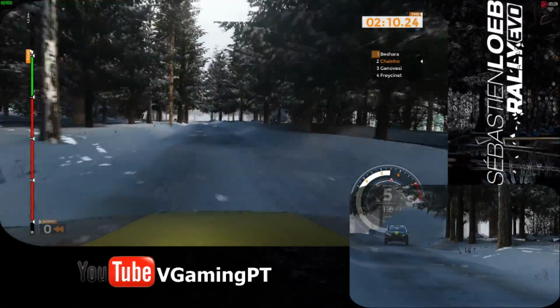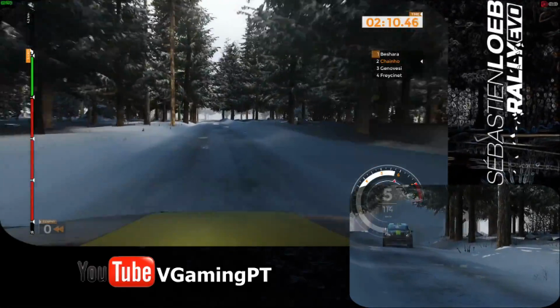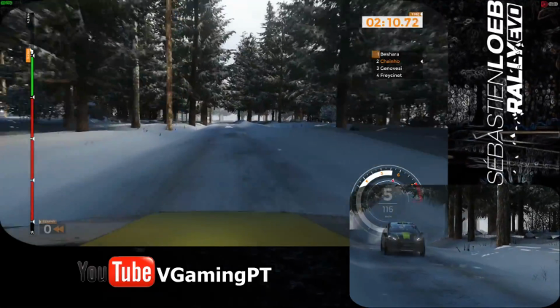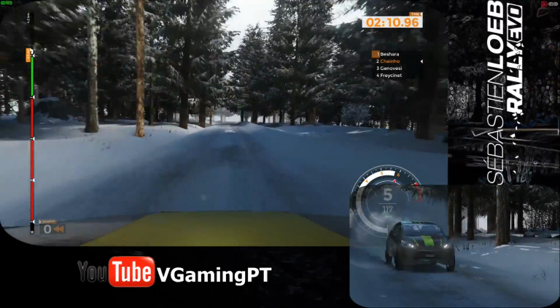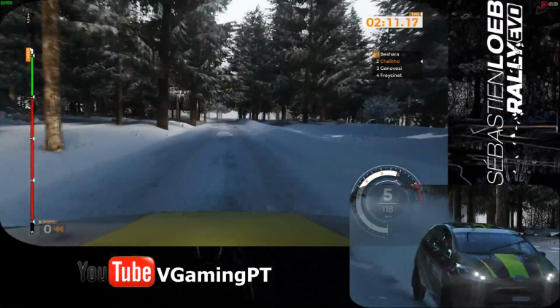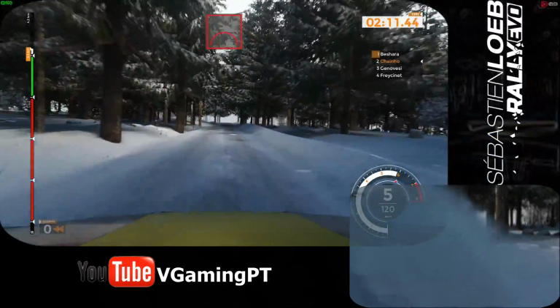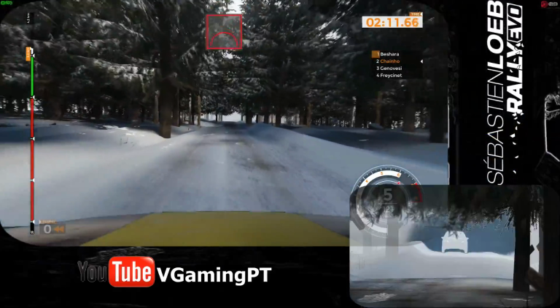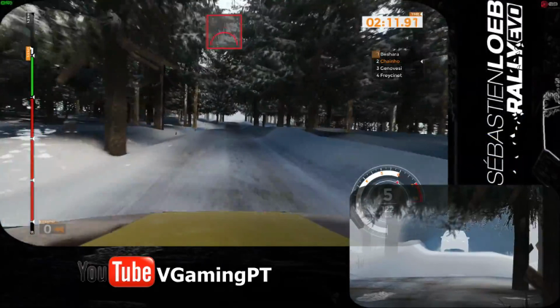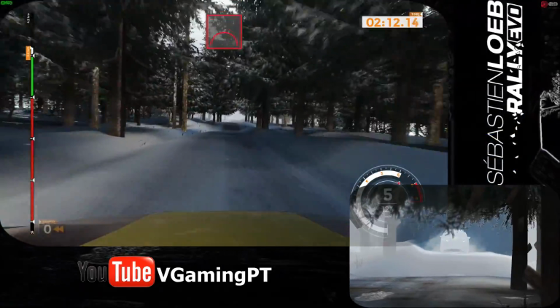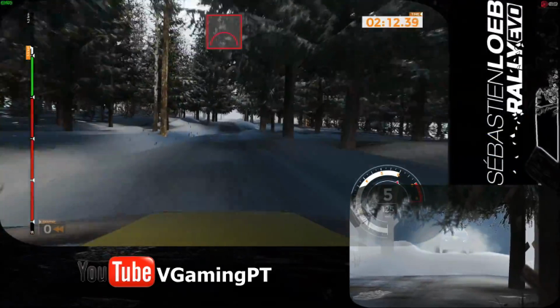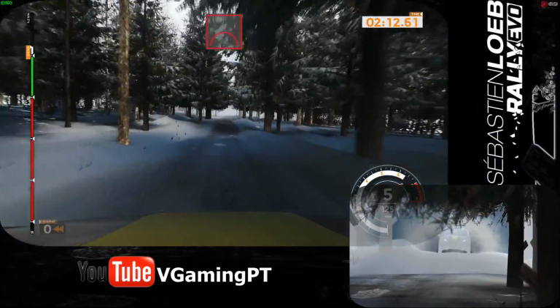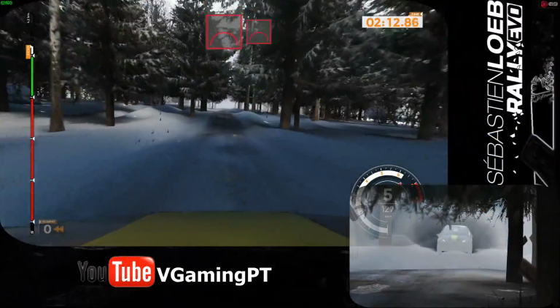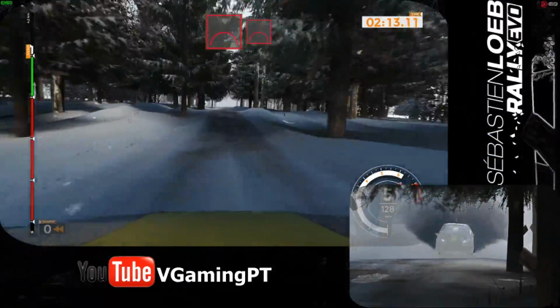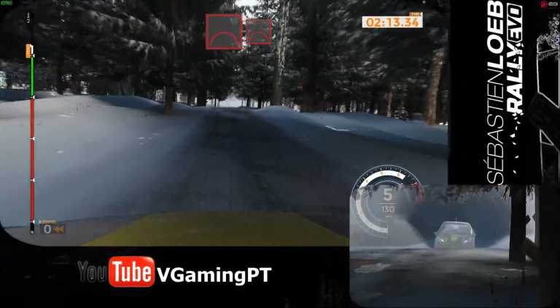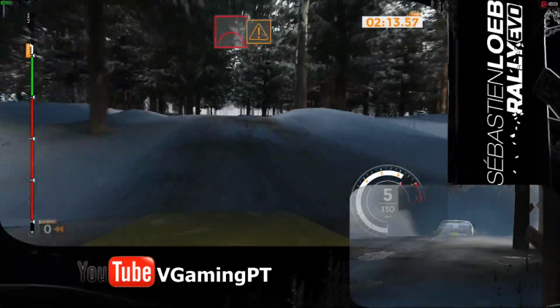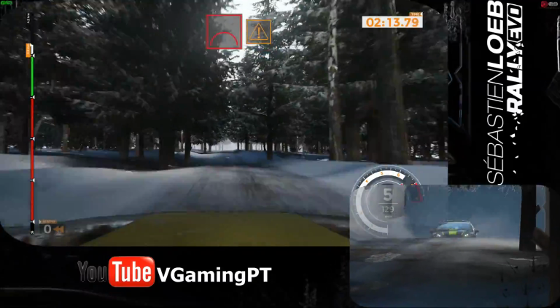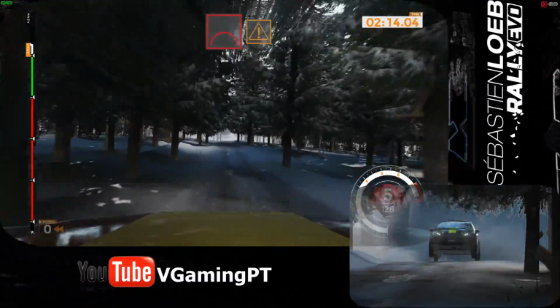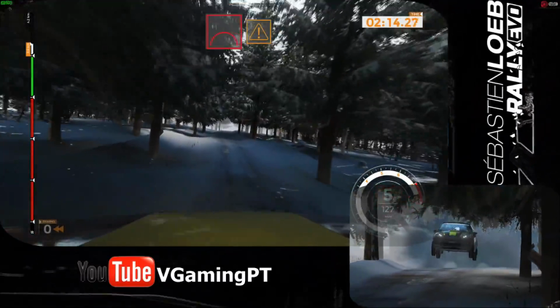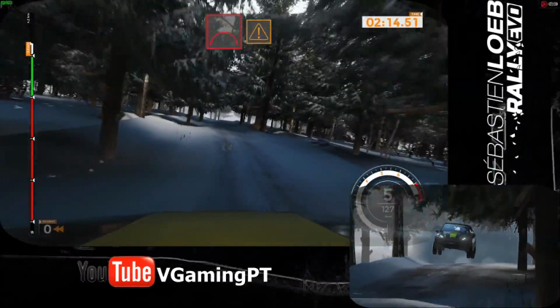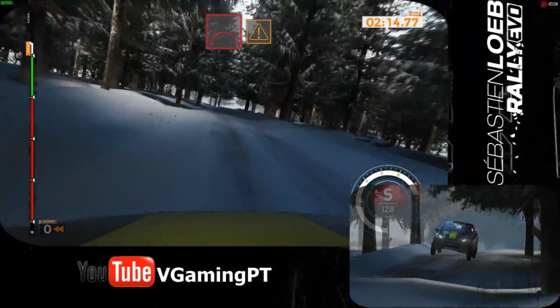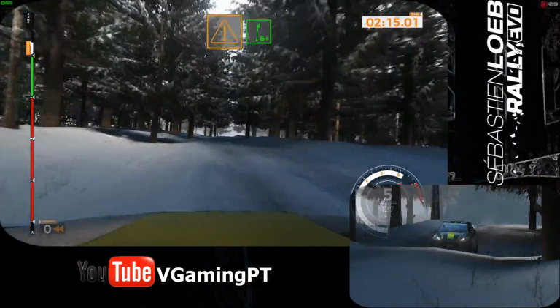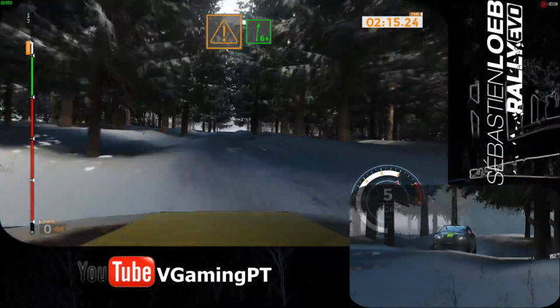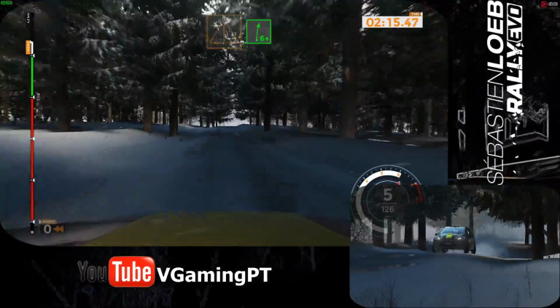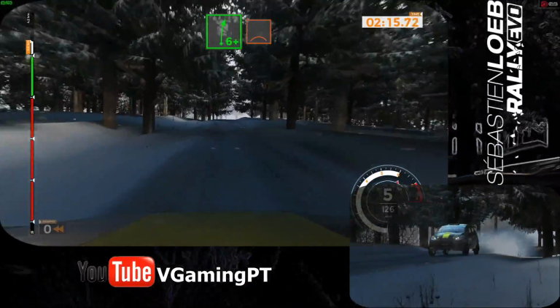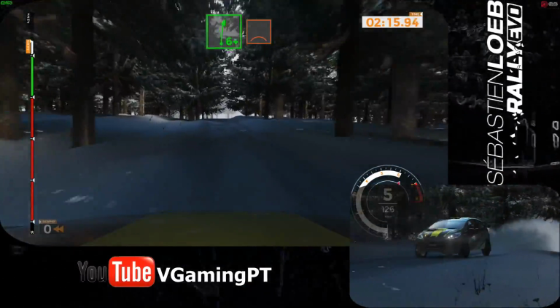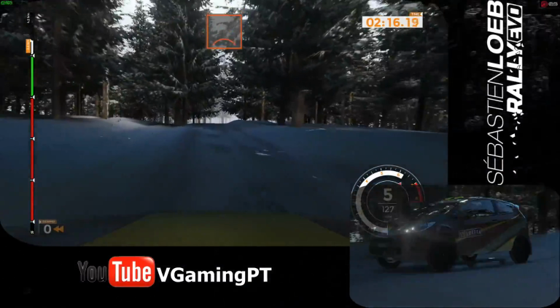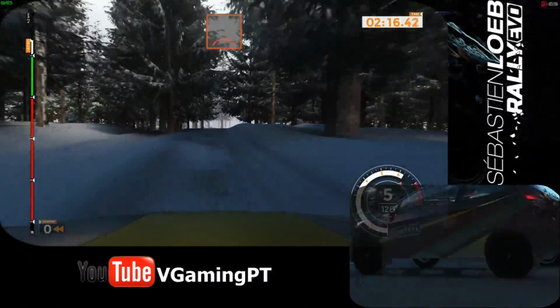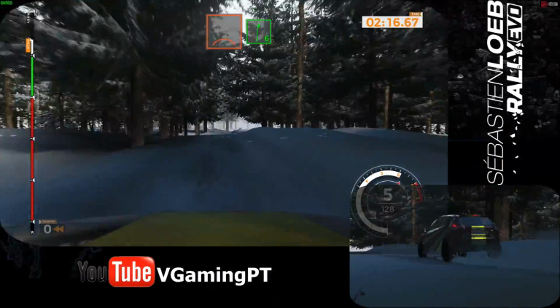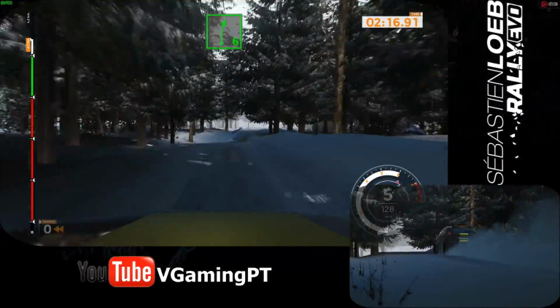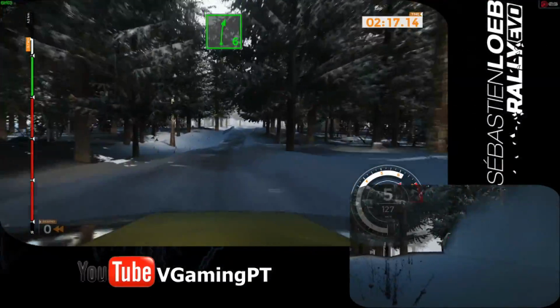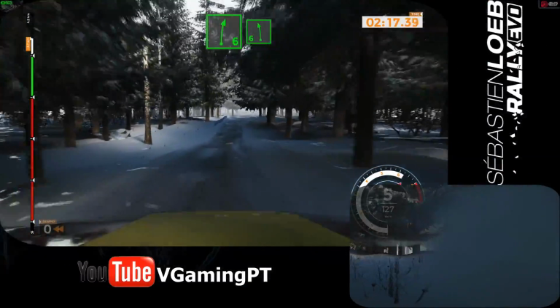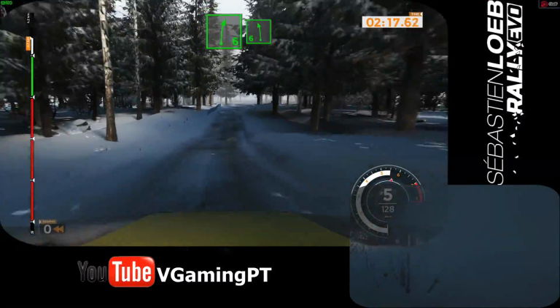Big jump, 50. Jump. Caution, right 6 plus over bump, 60.